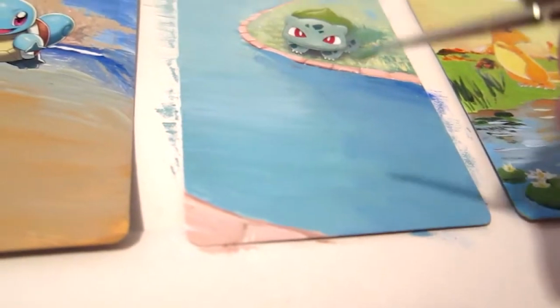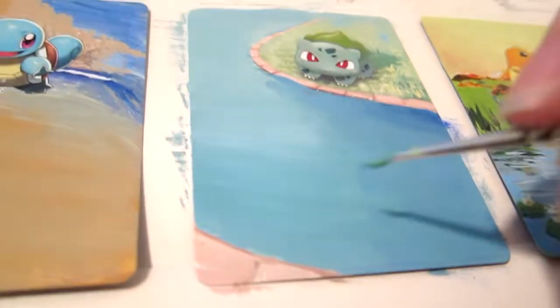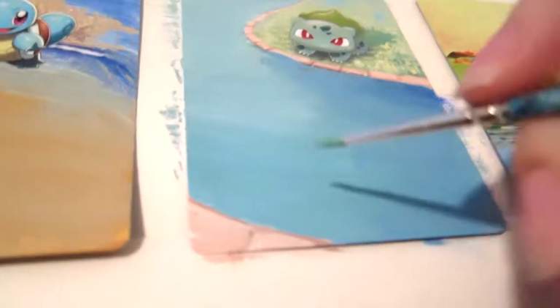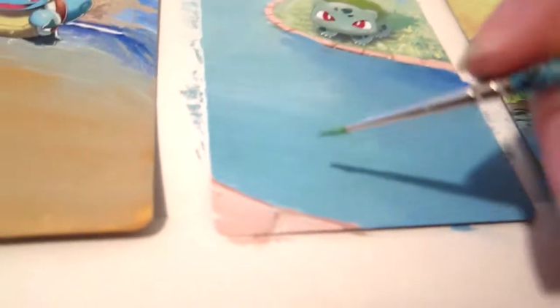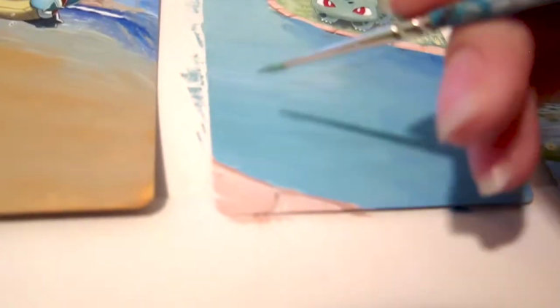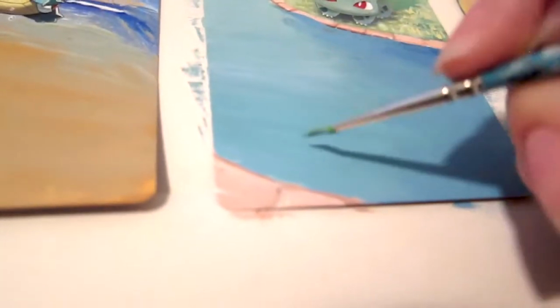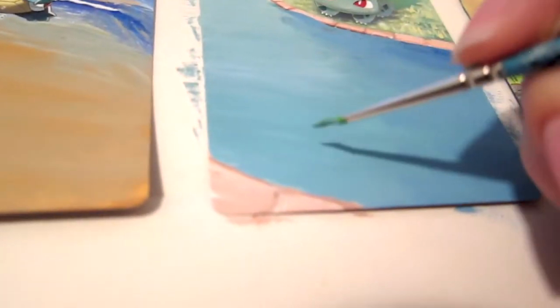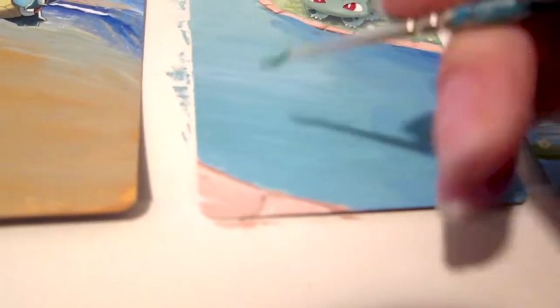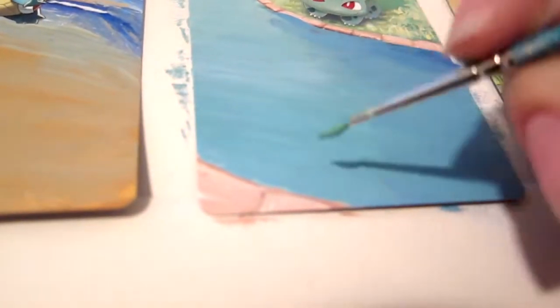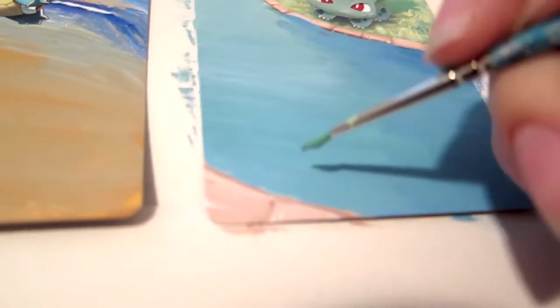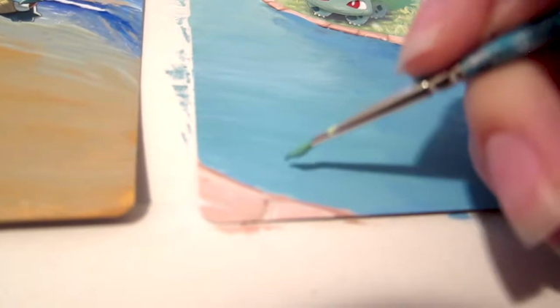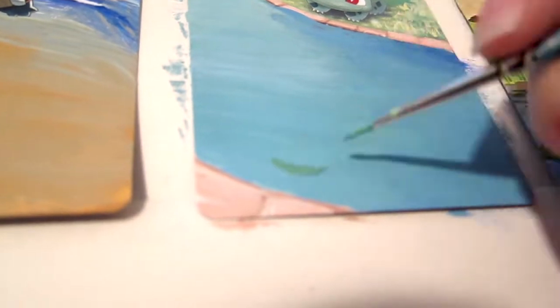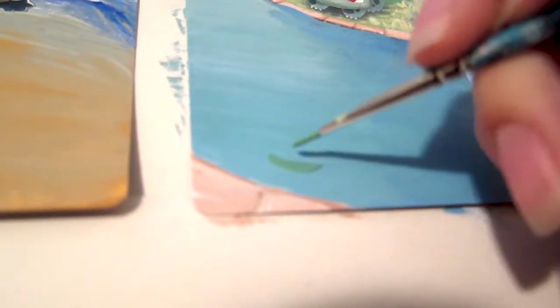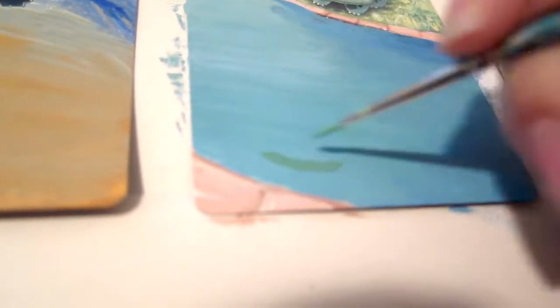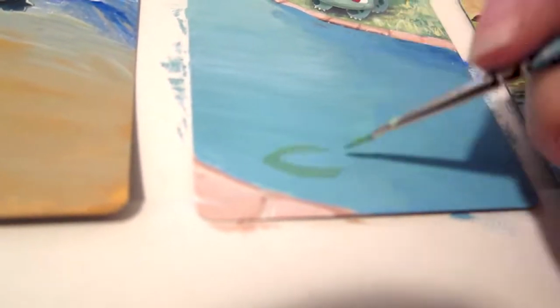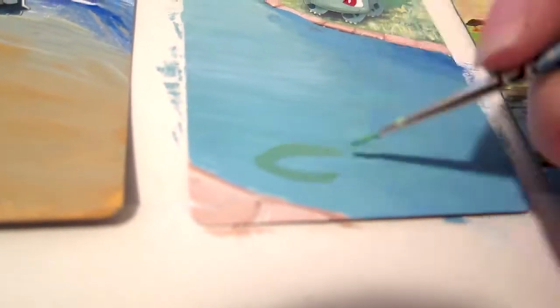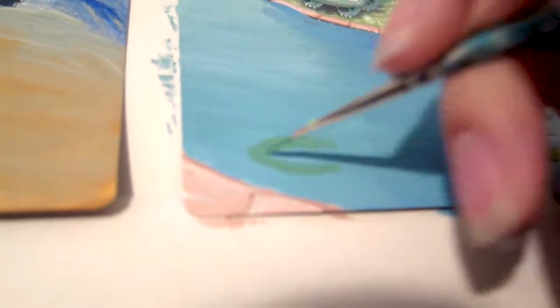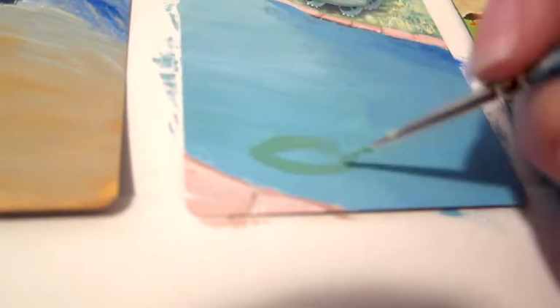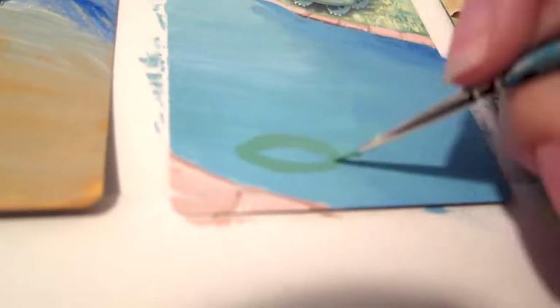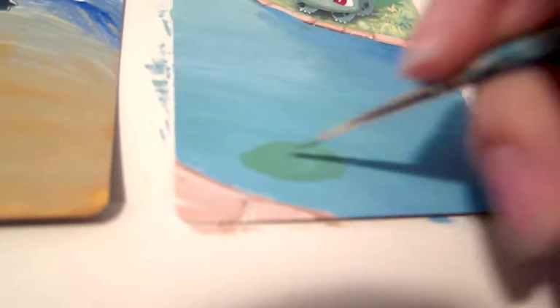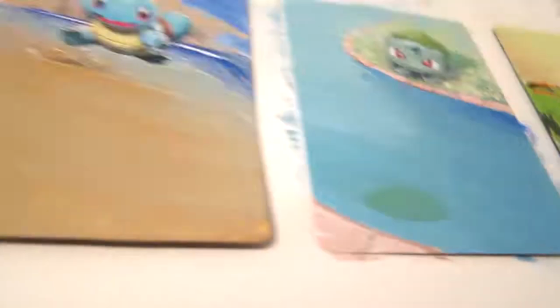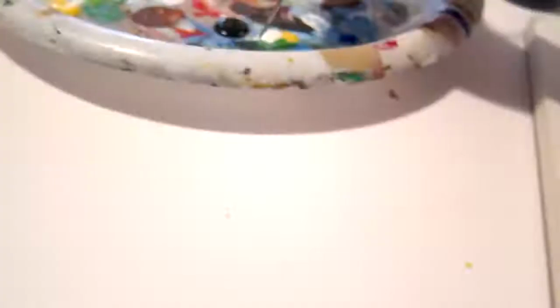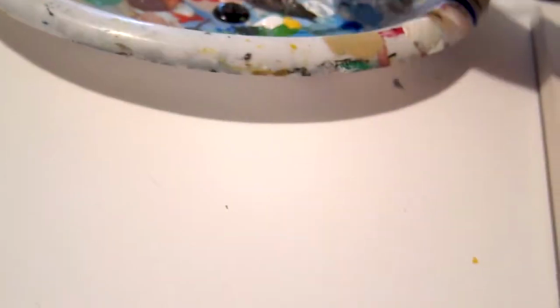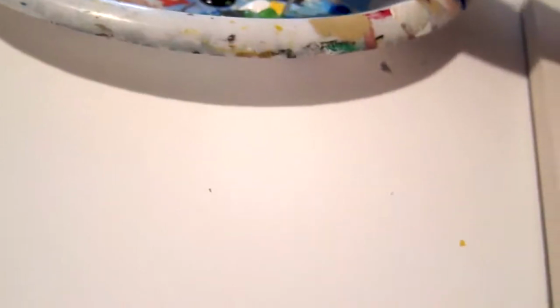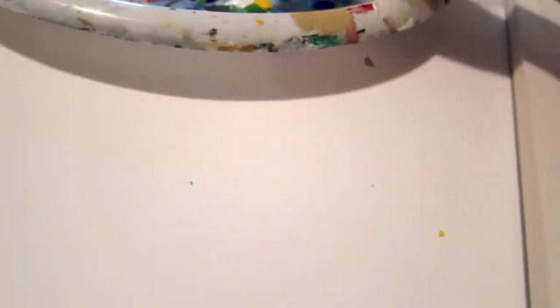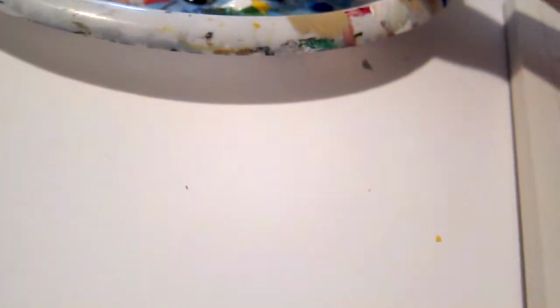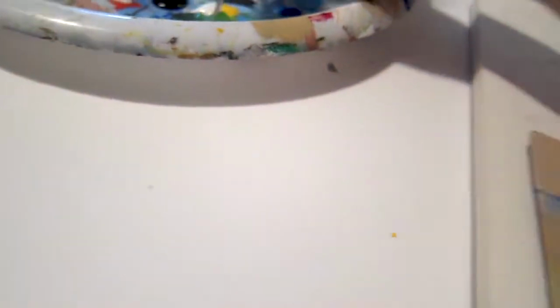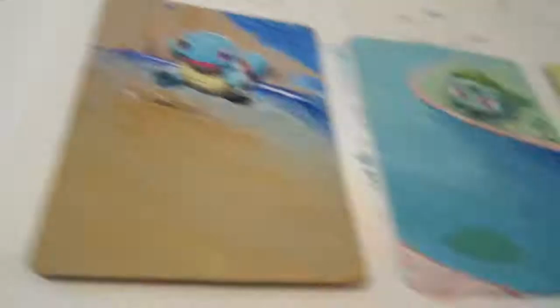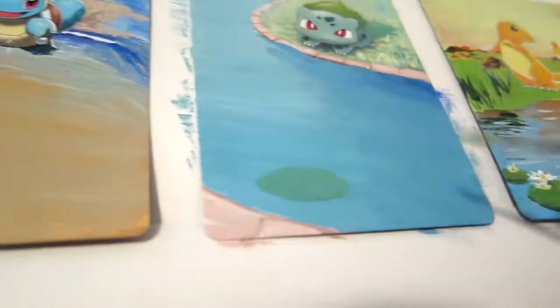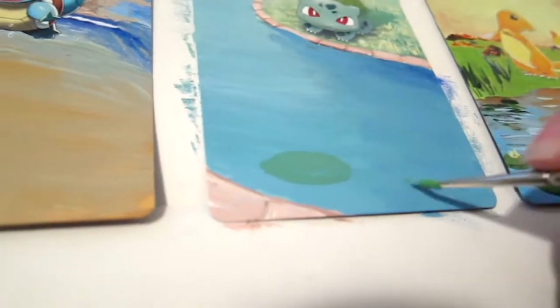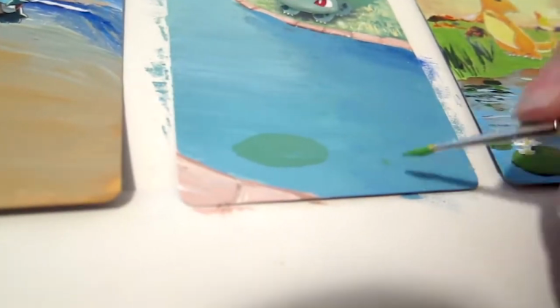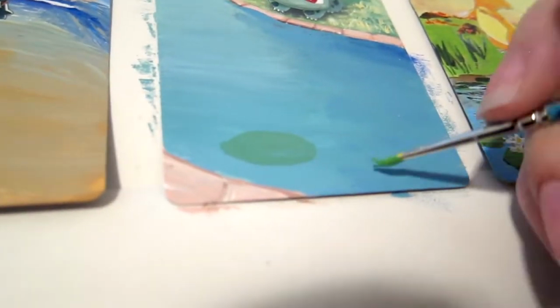Next I added some lily pads, as well as some water lily flowers. I will lighten them up later, after working on the Squirtle card a little.